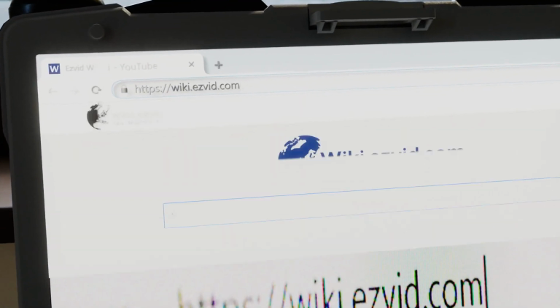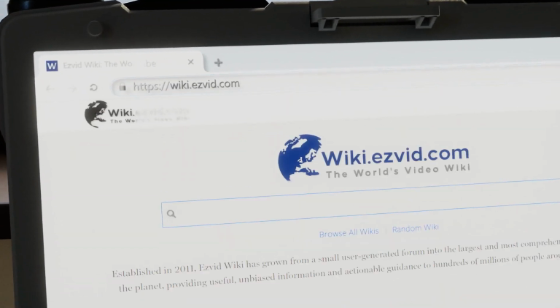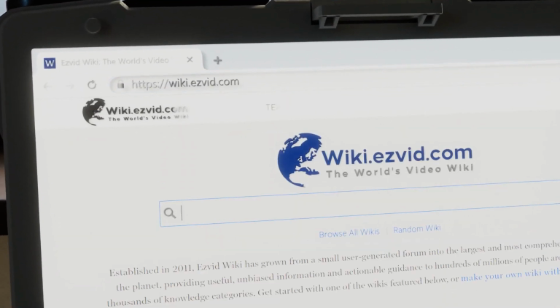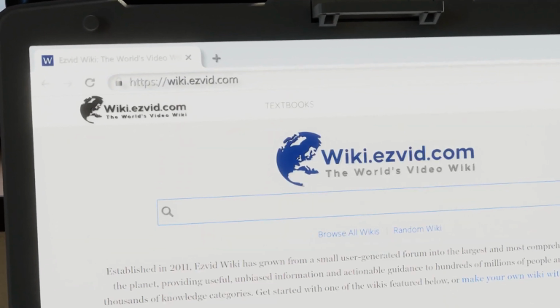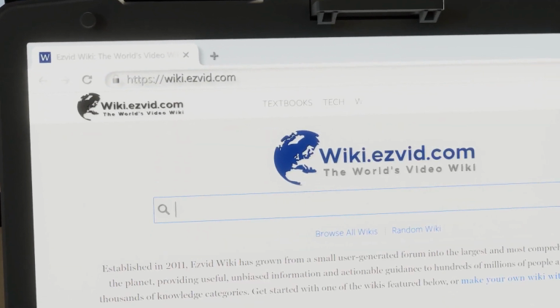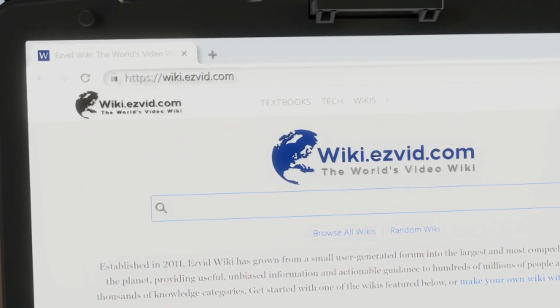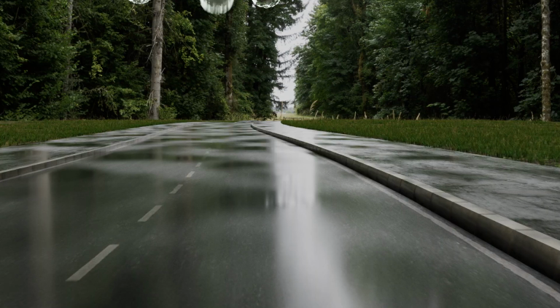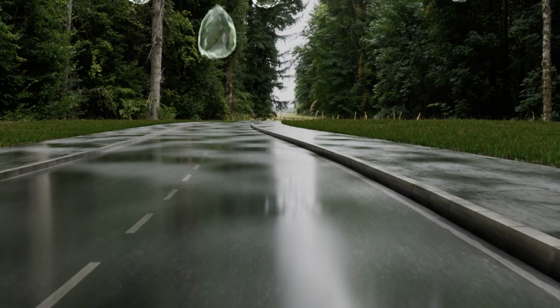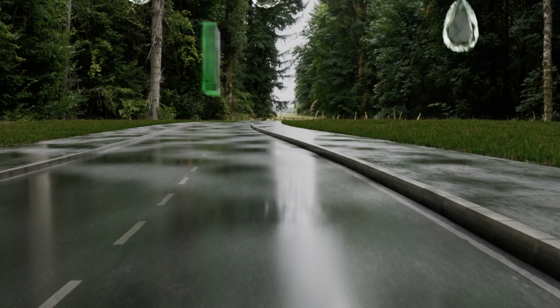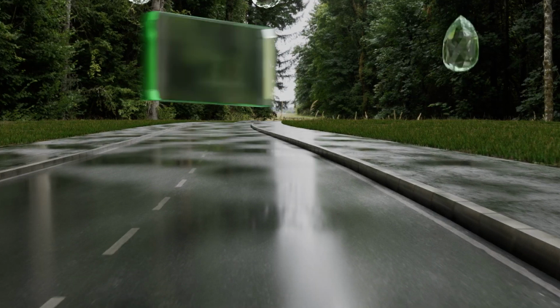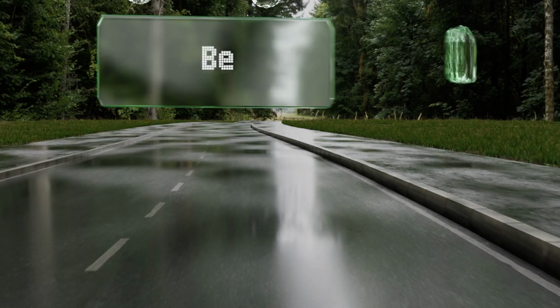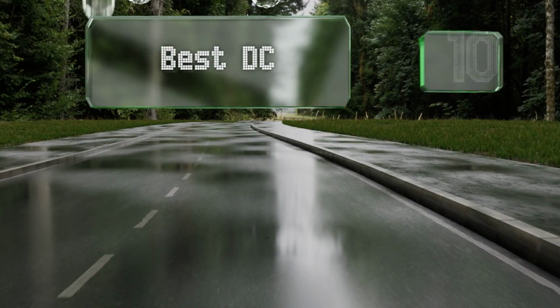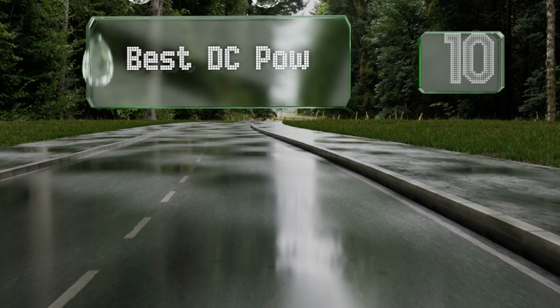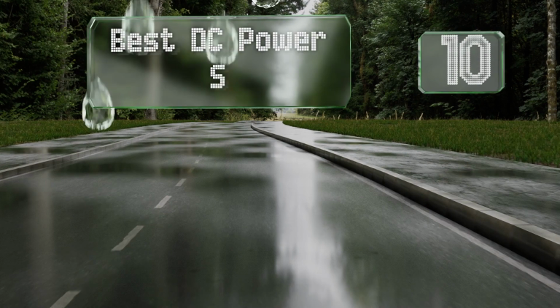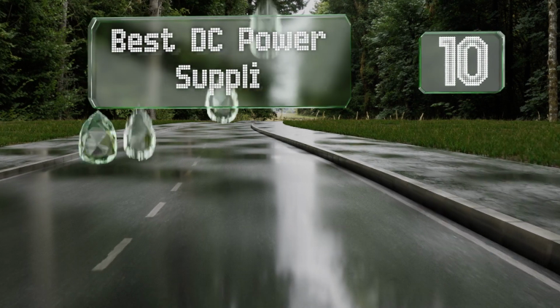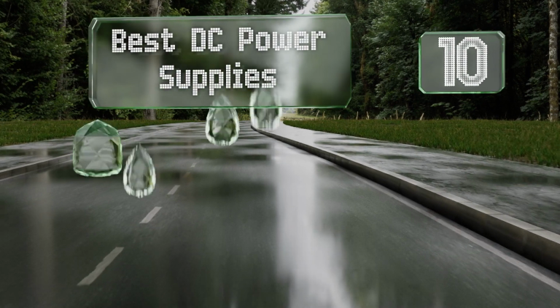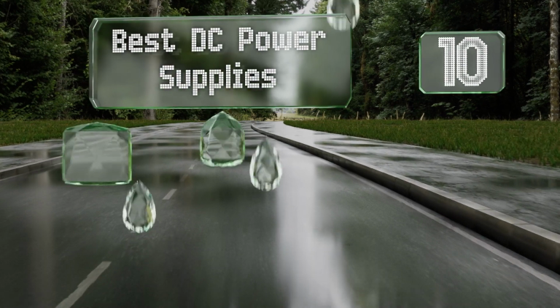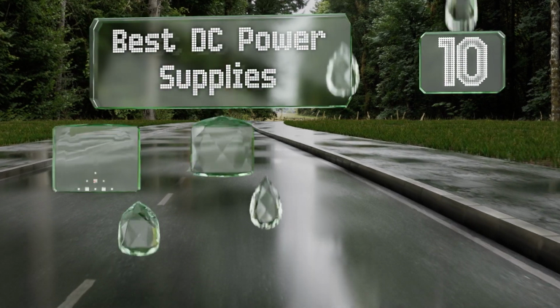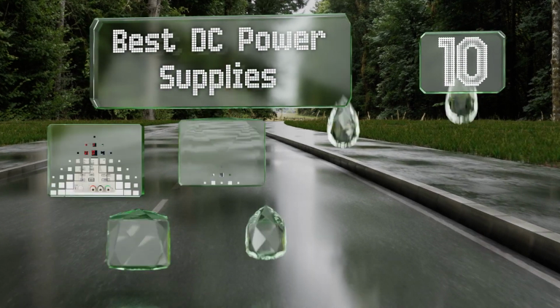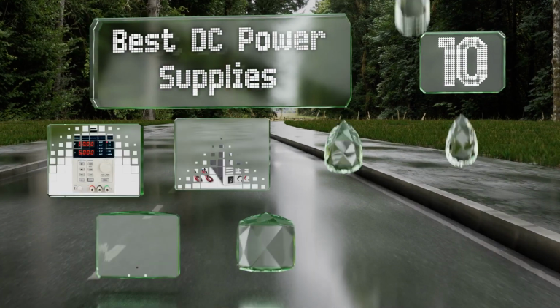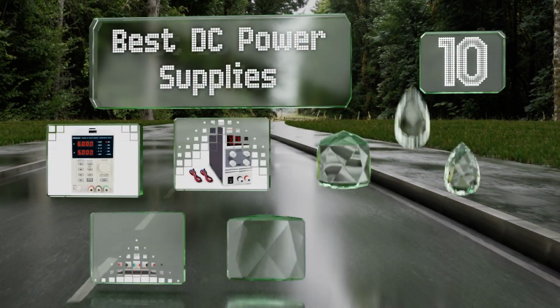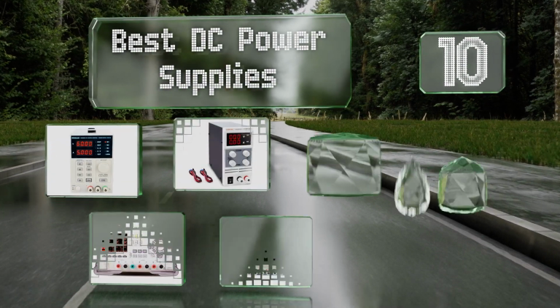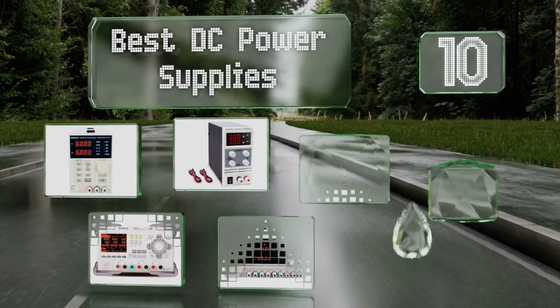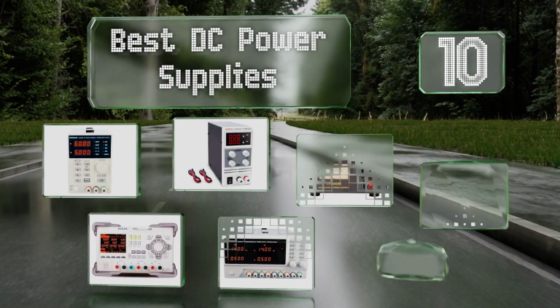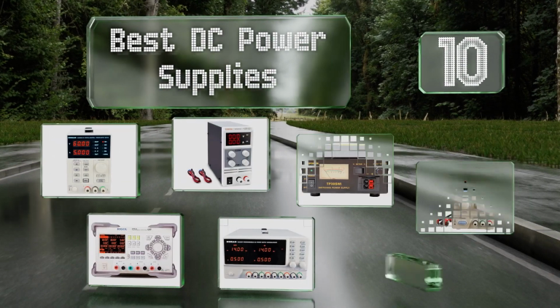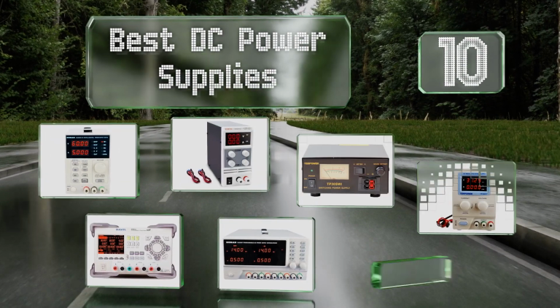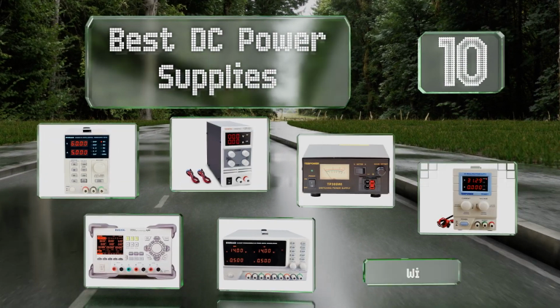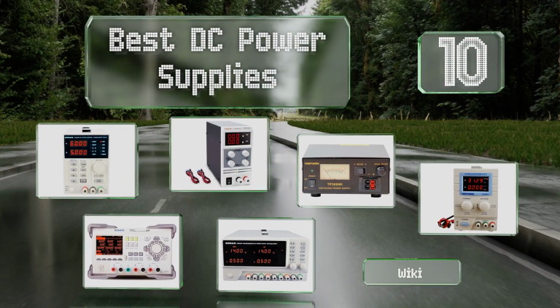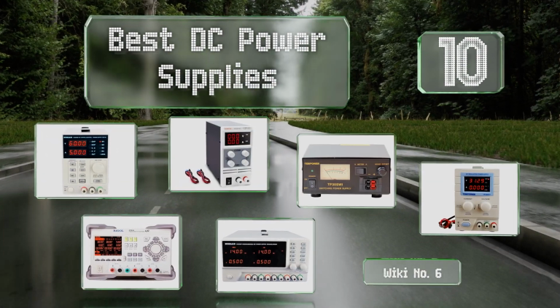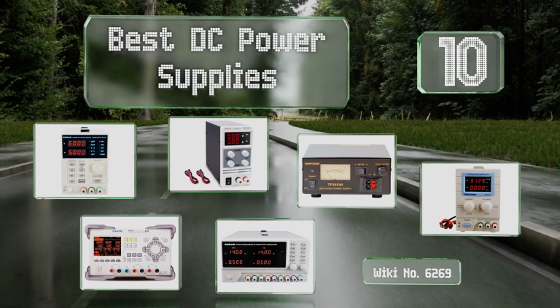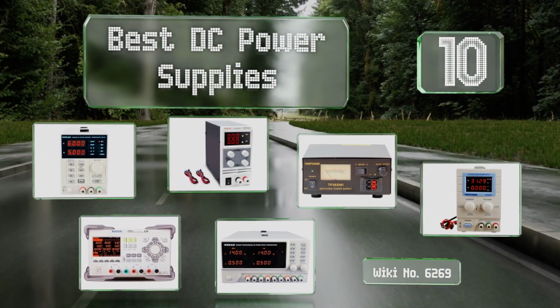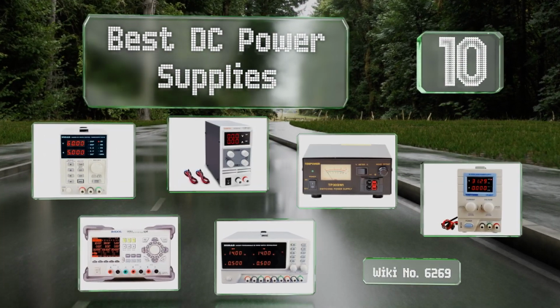EasyVid presents the 10 best DC power supplies. Let's get started with the list.